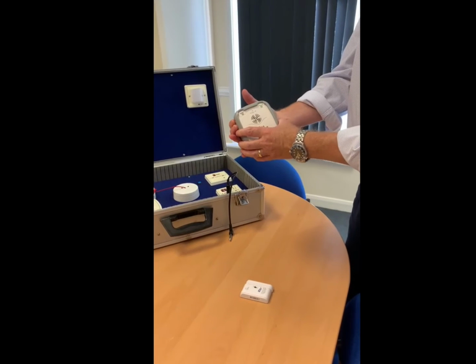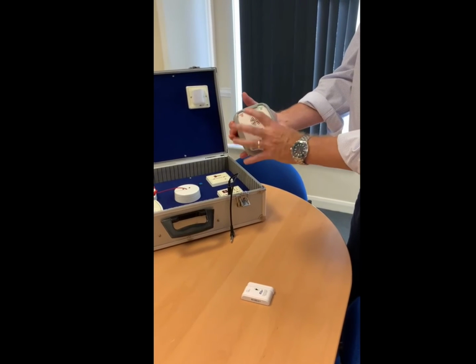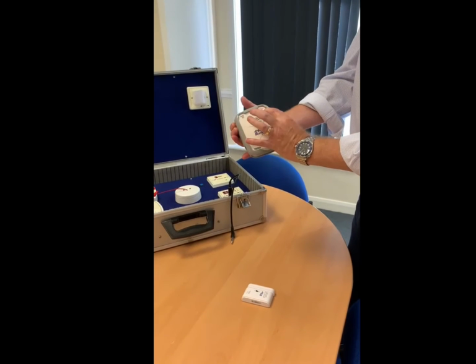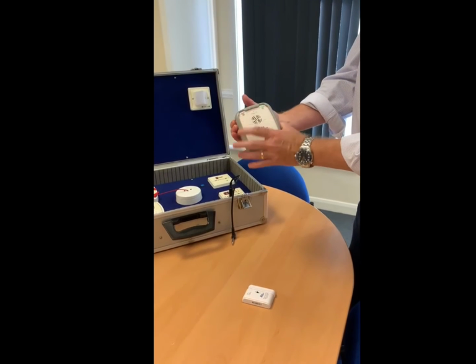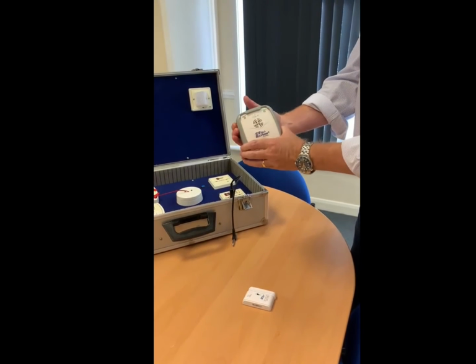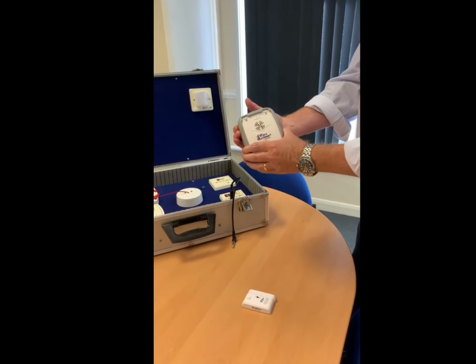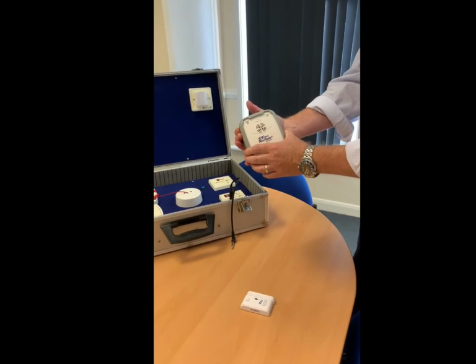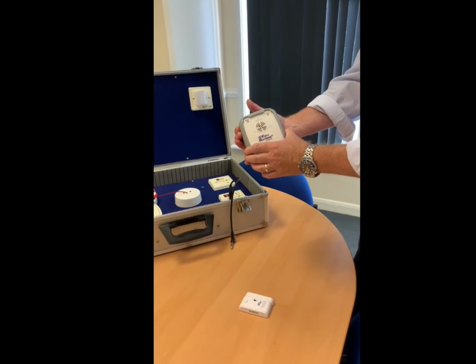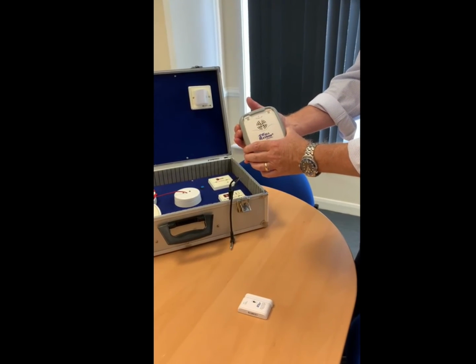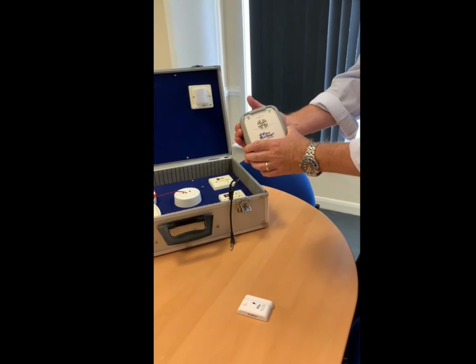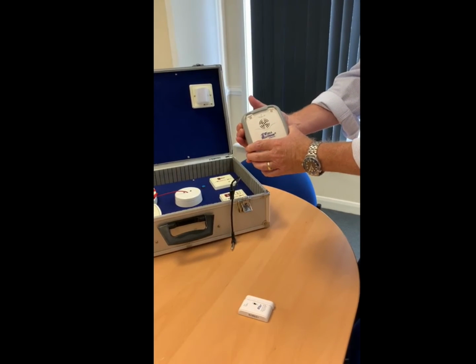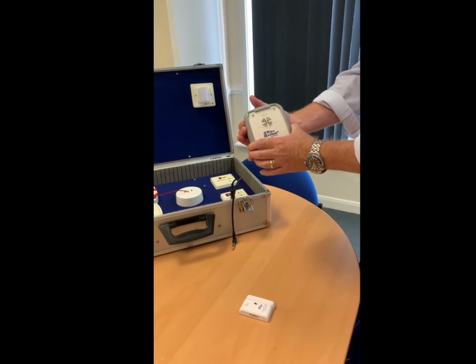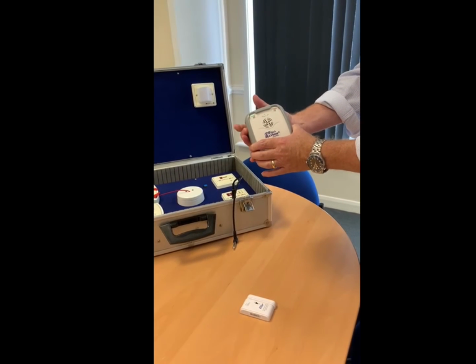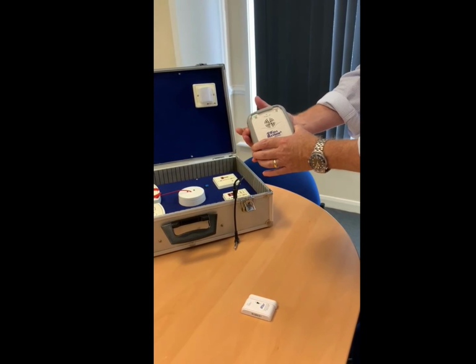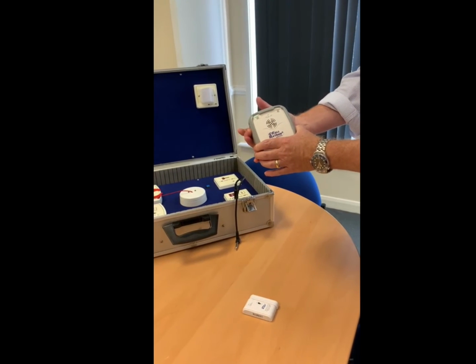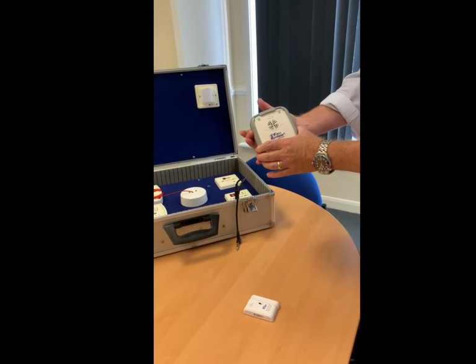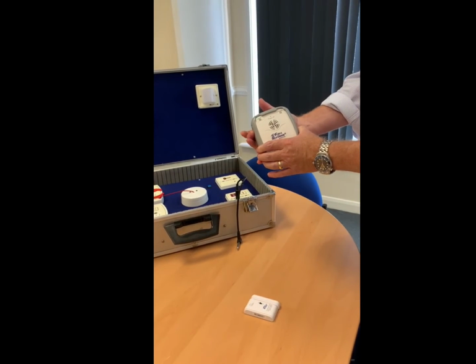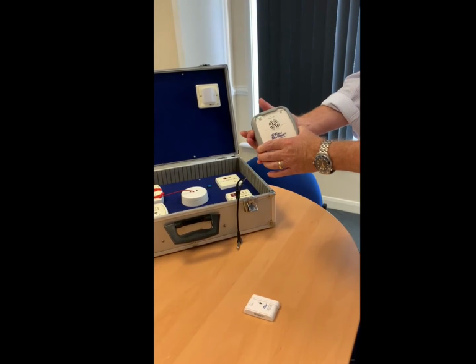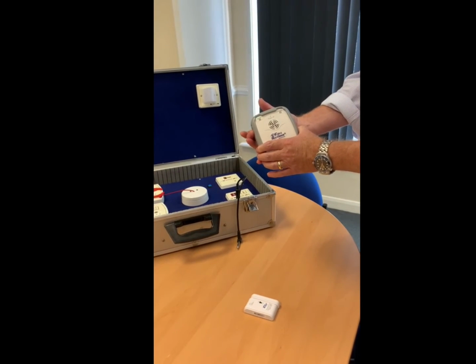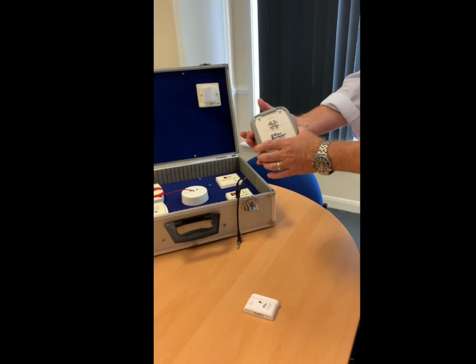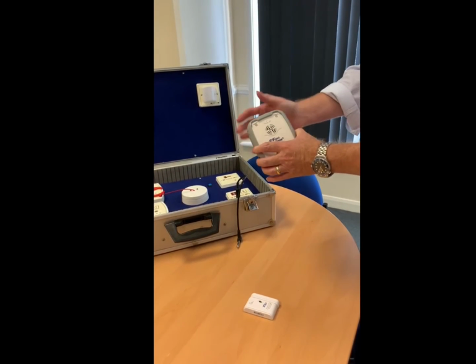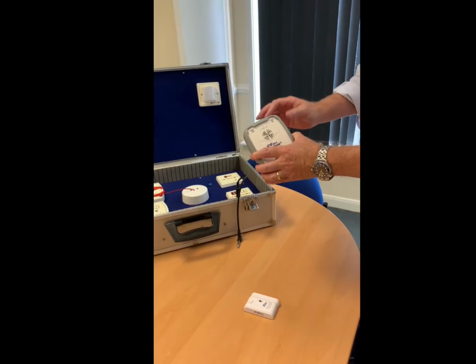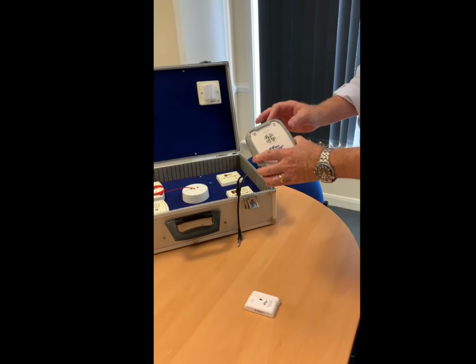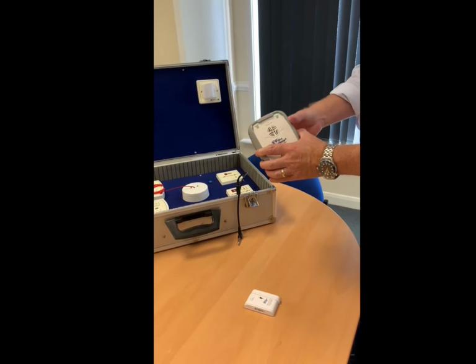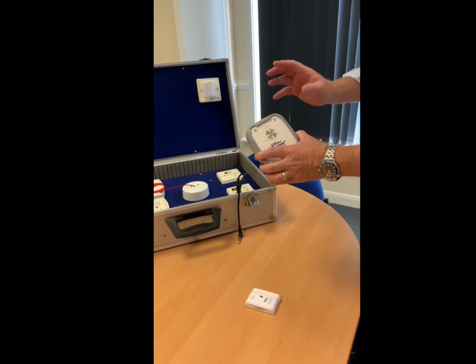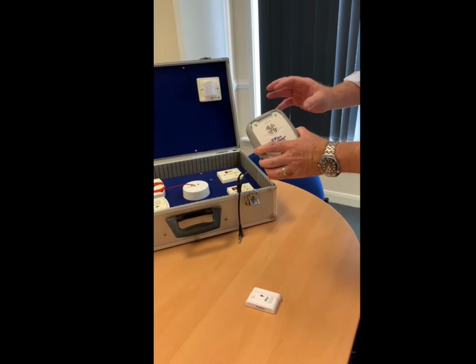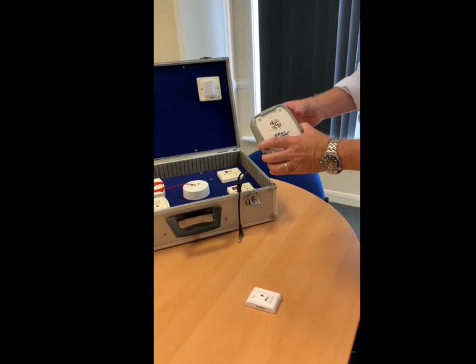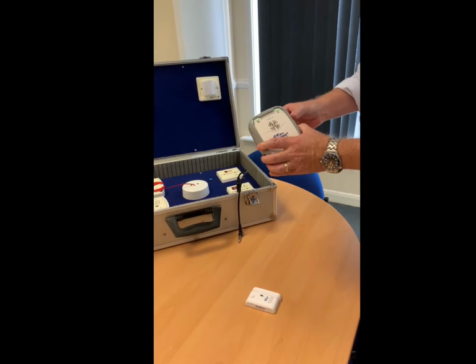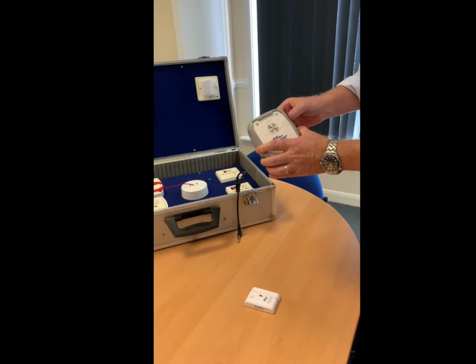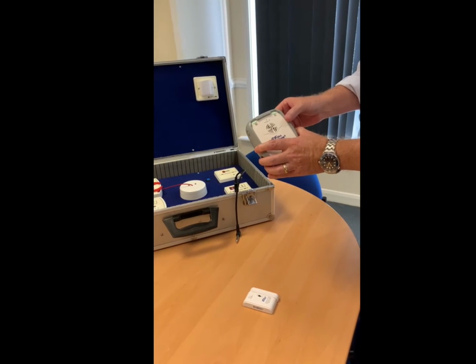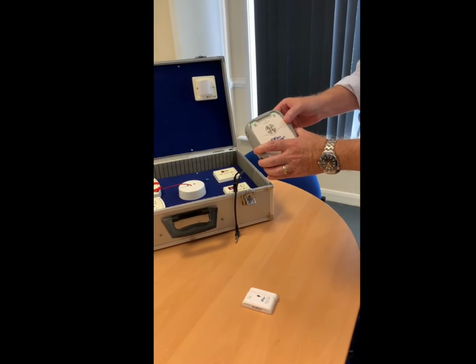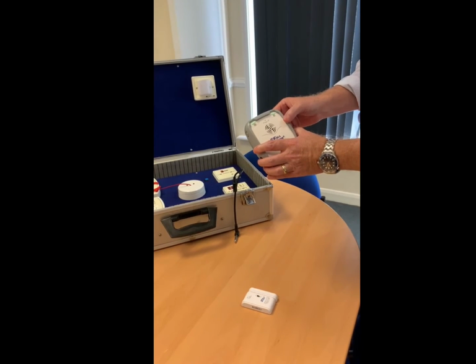We've got a flashing light on B, which we don't want to use. So we'll press that to get rid of that — that was asking us to repair a device.